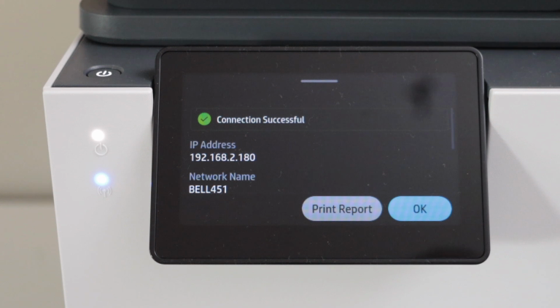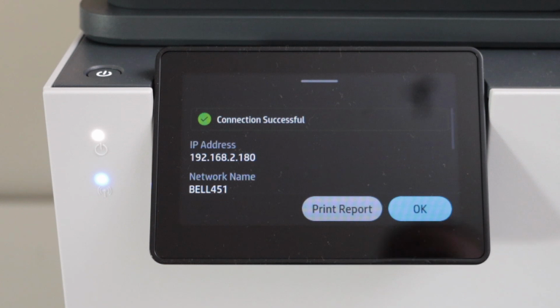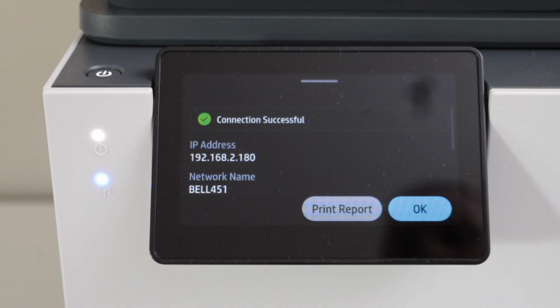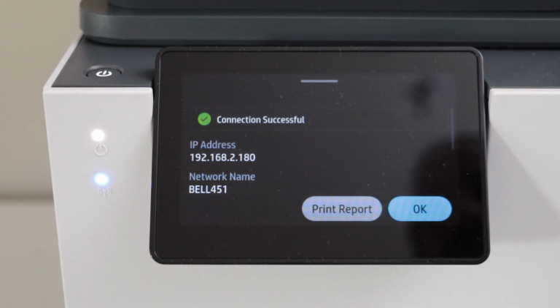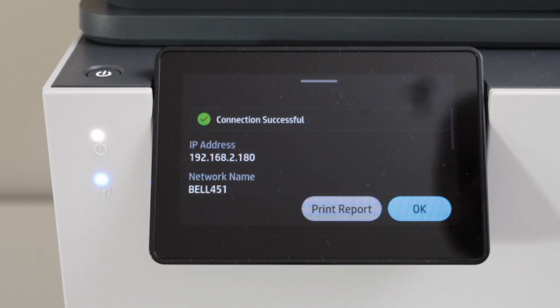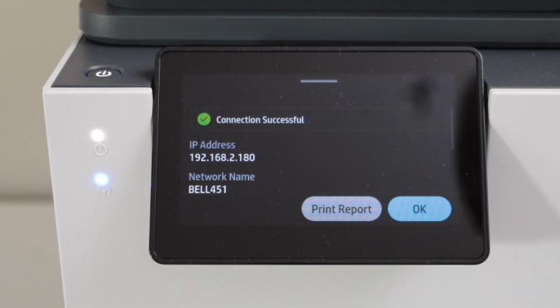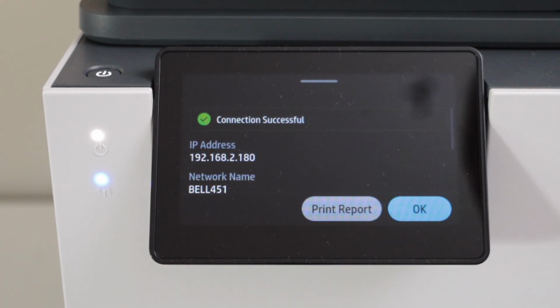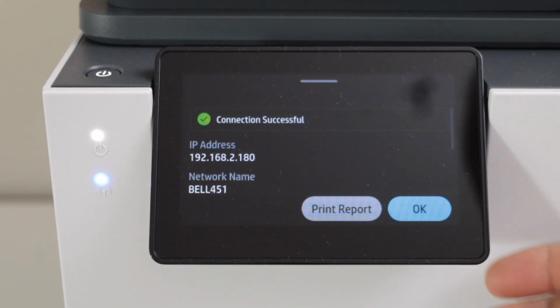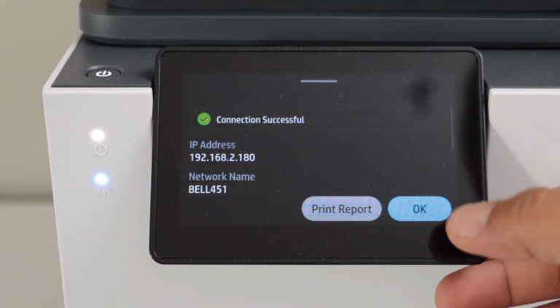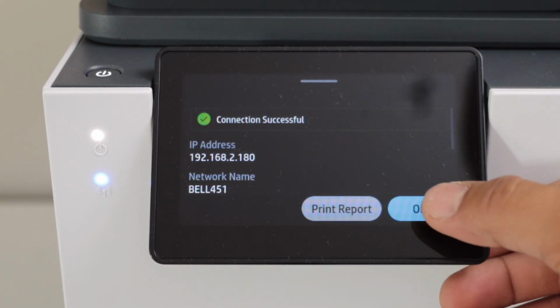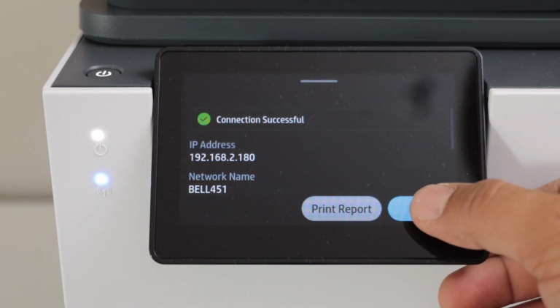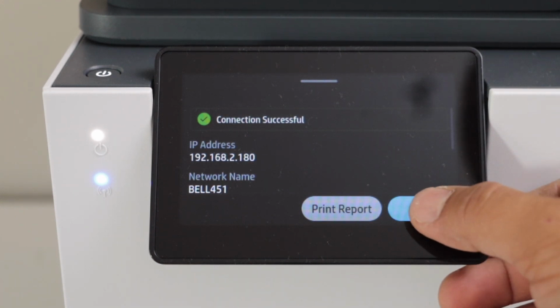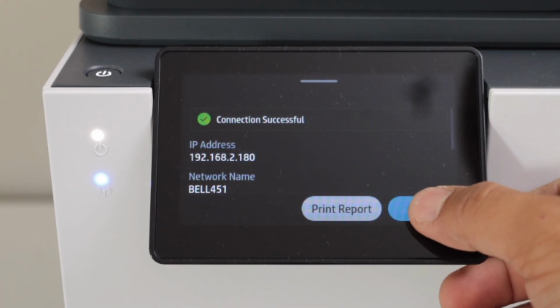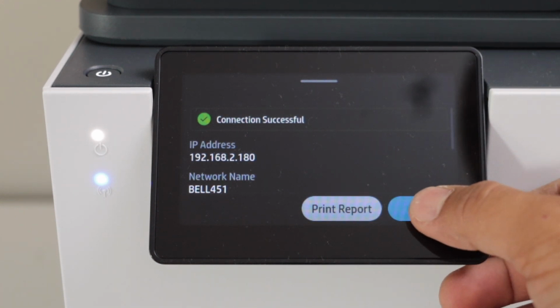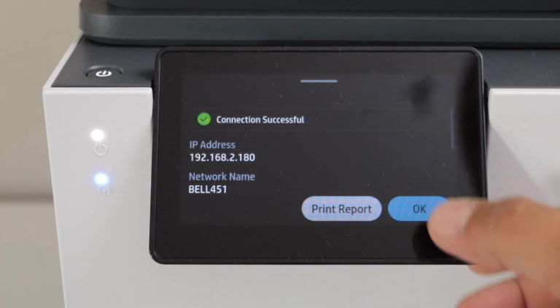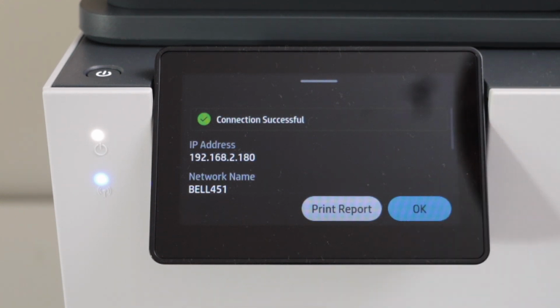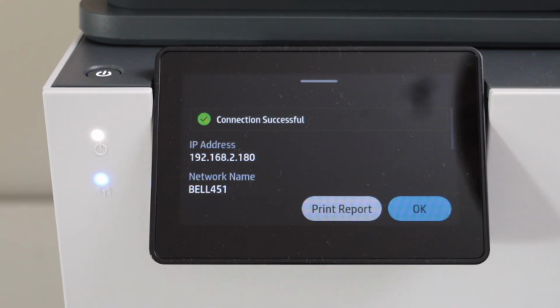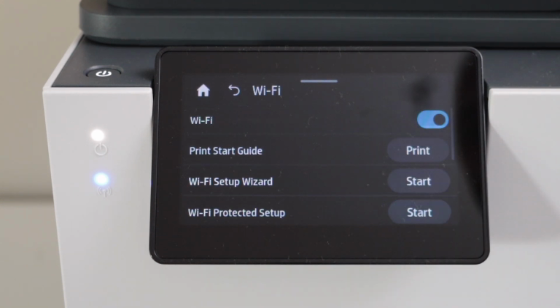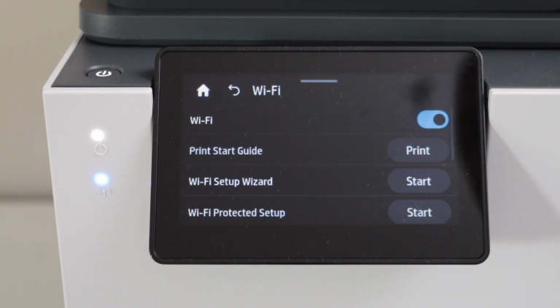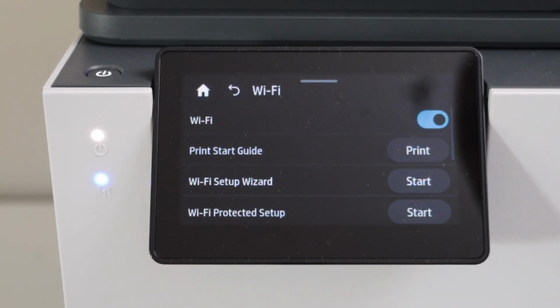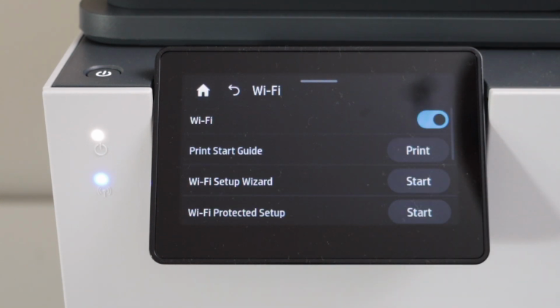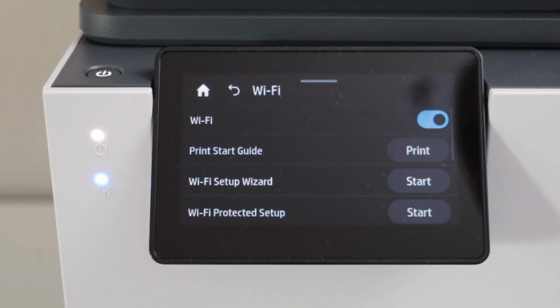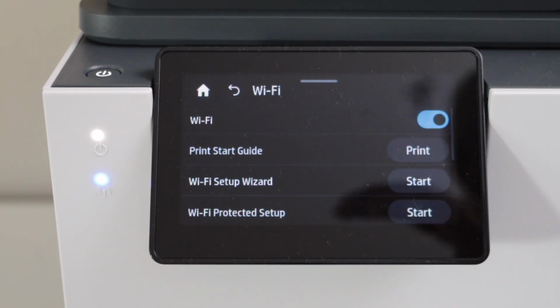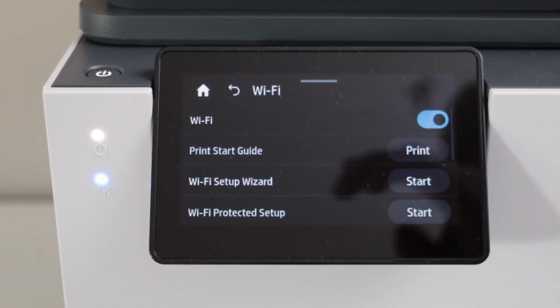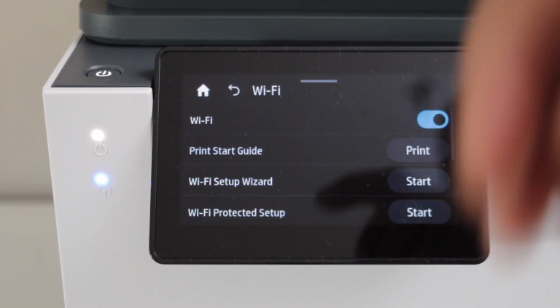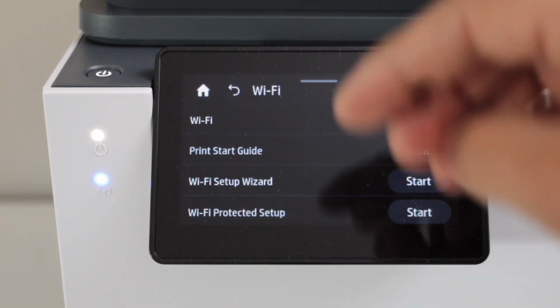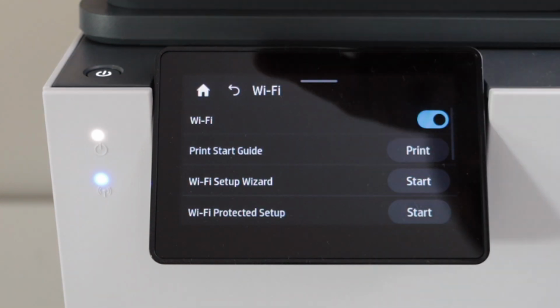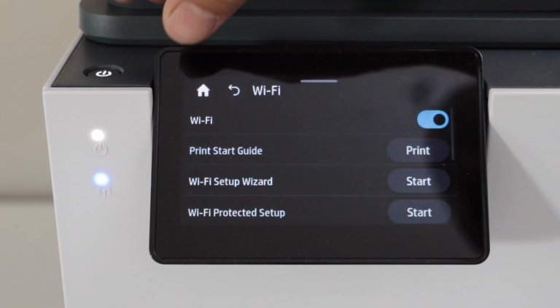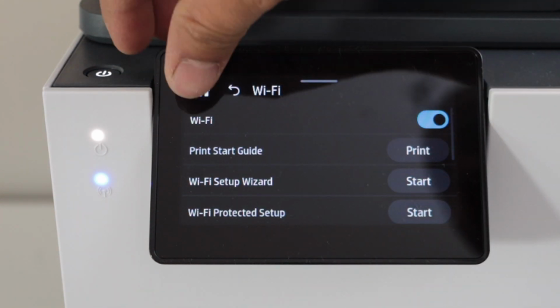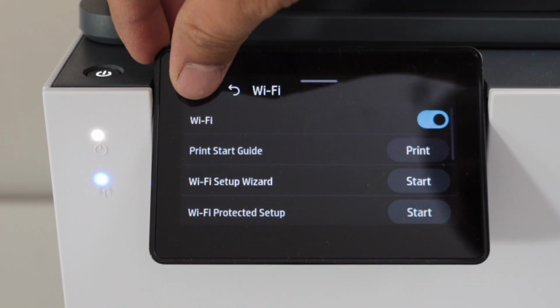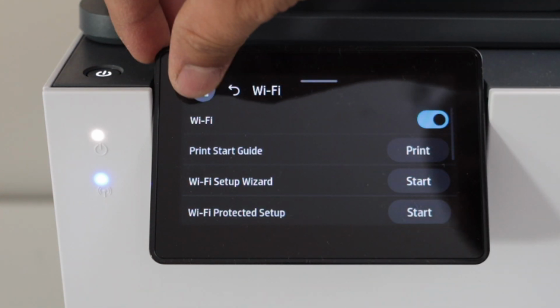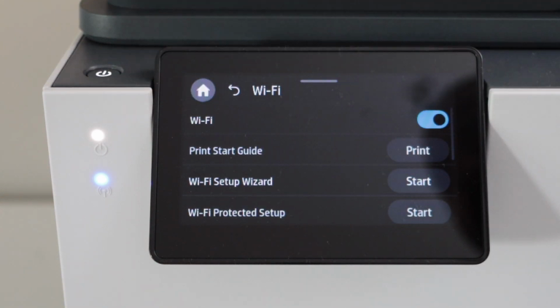Confirm and press OK. The printer is now connected to the Wi-Fi — press OK, then click on the home button.